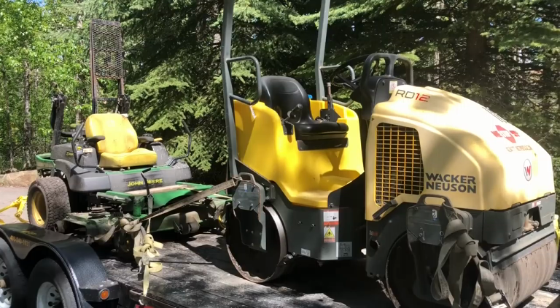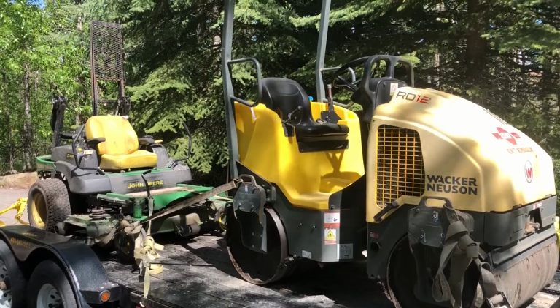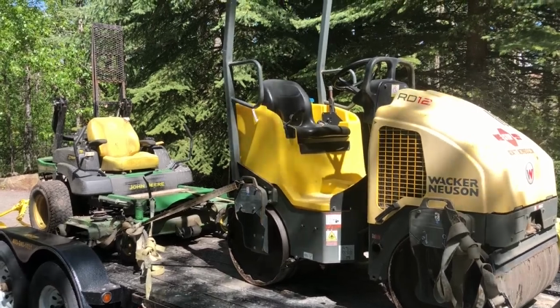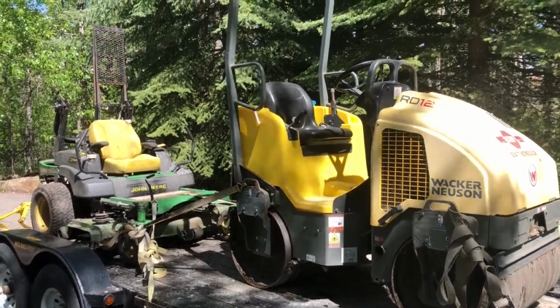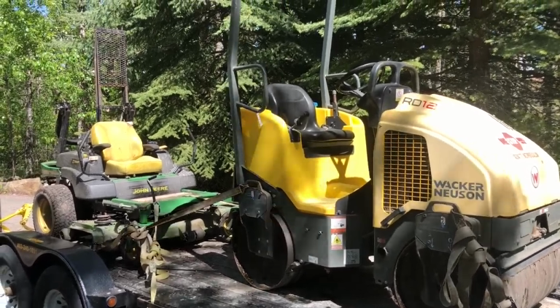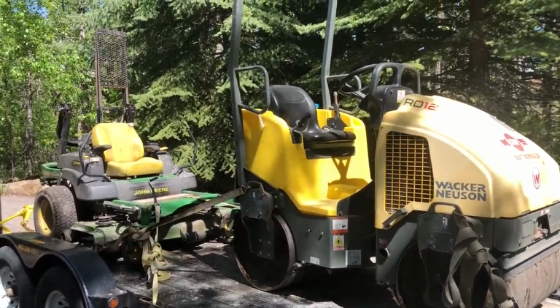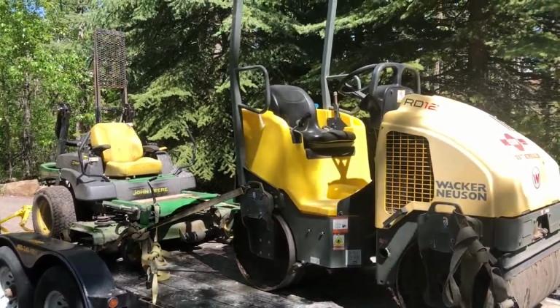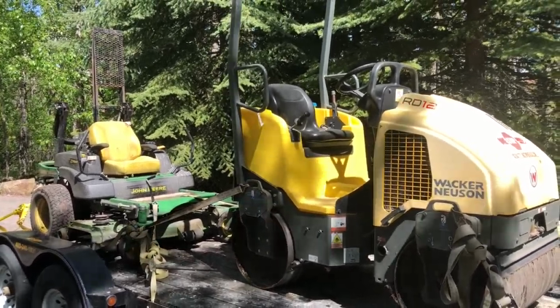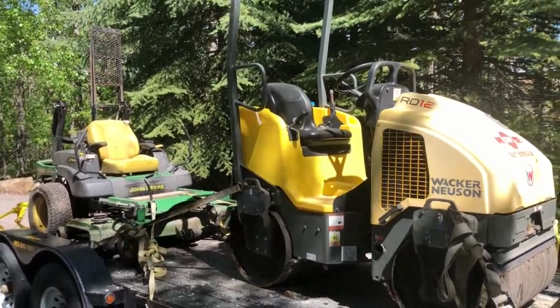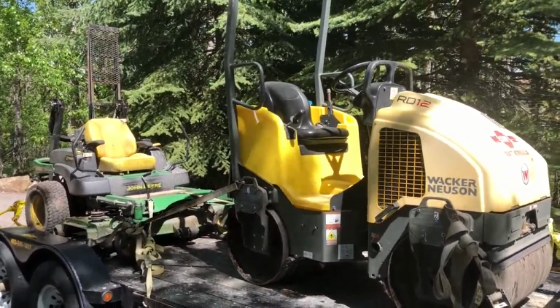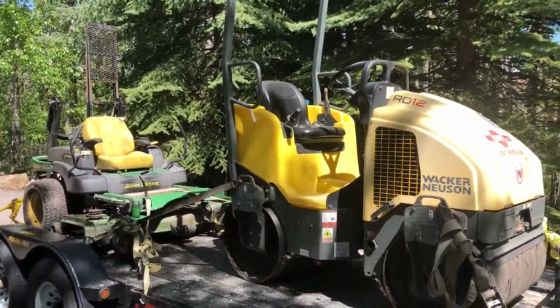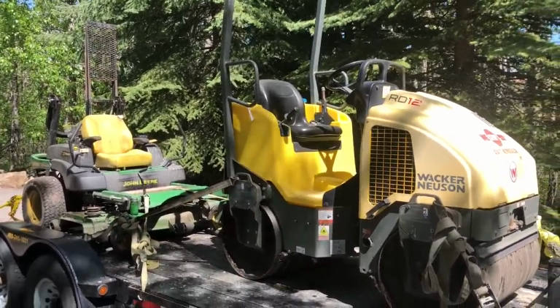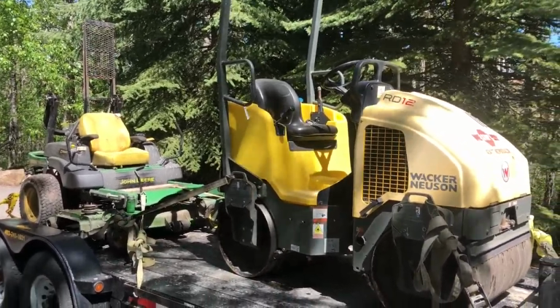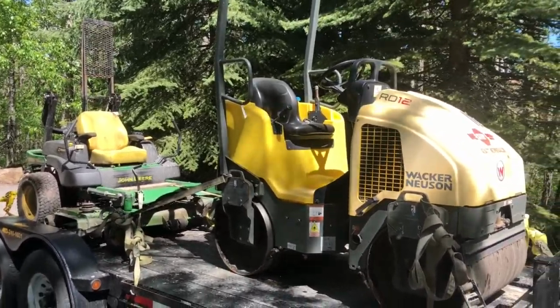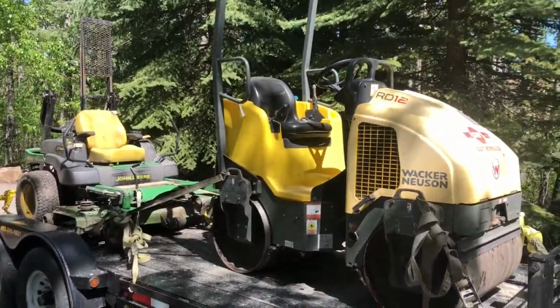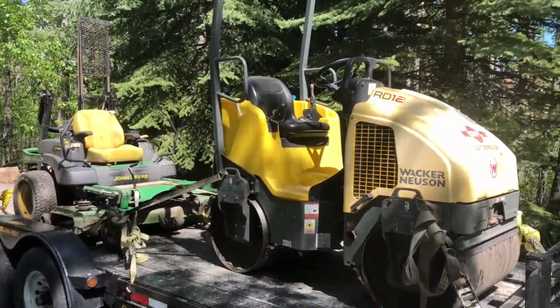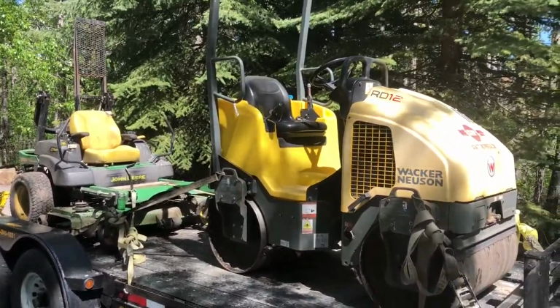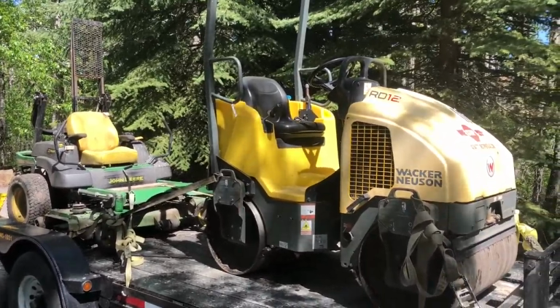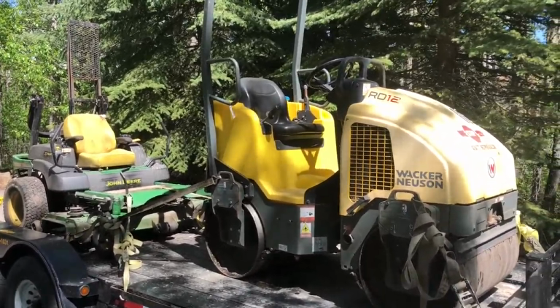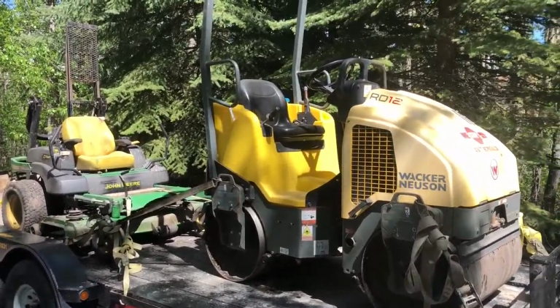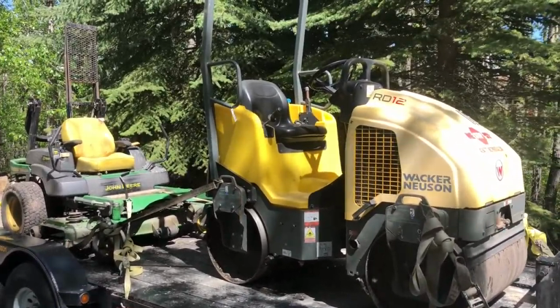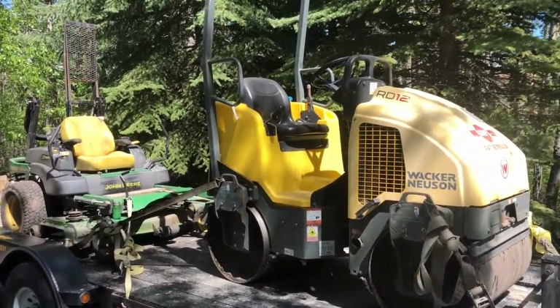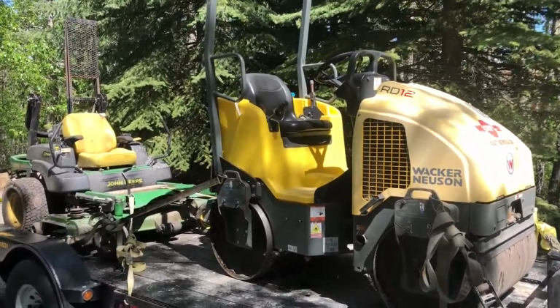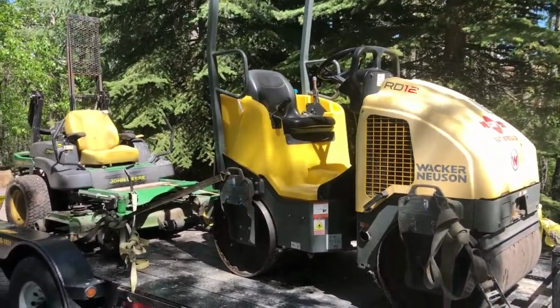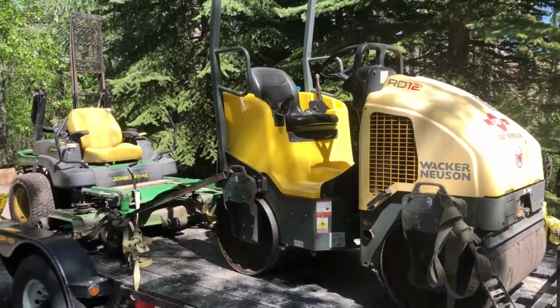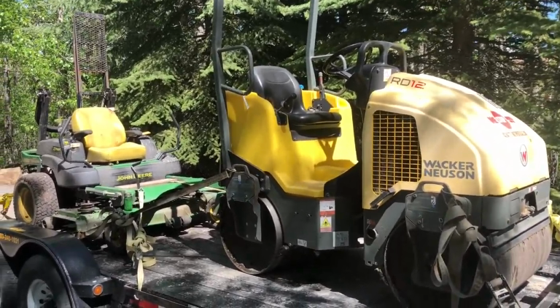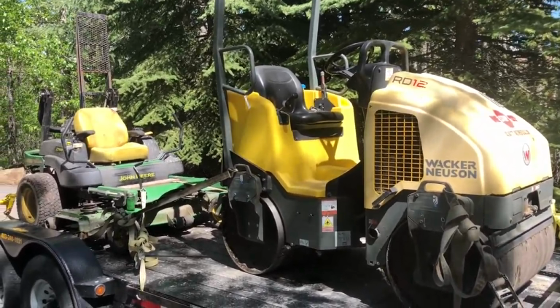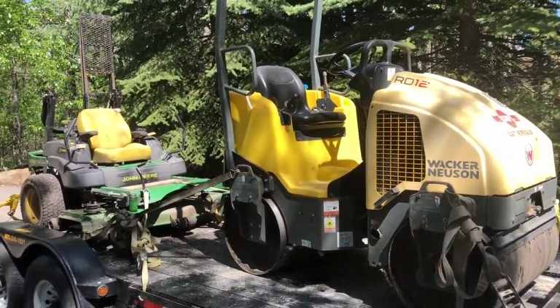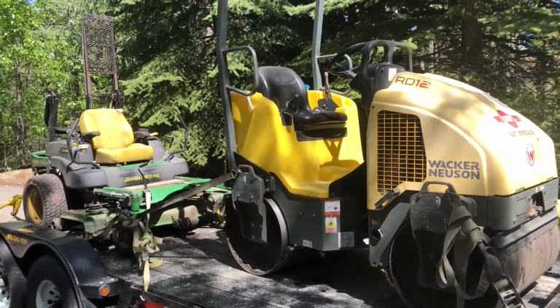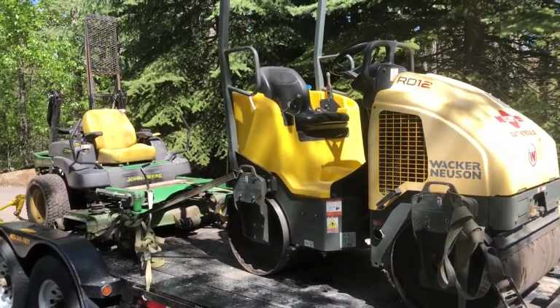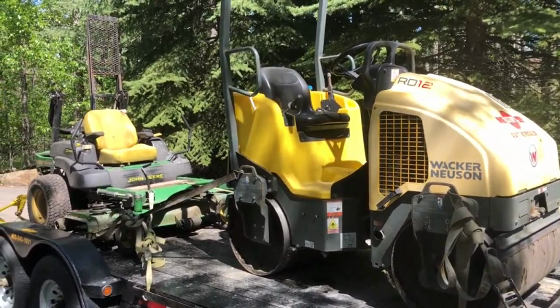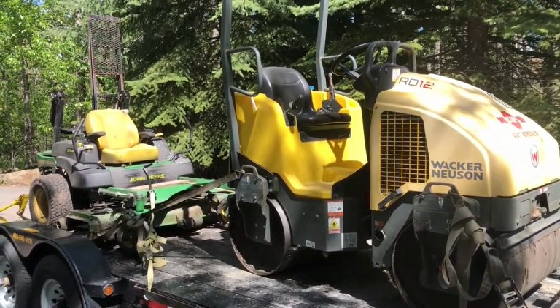All loaded up for the end of day one. We'll be back tomorrow for more hard work.